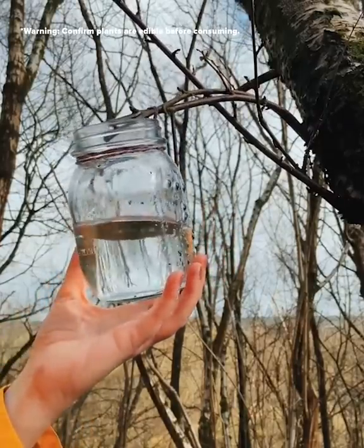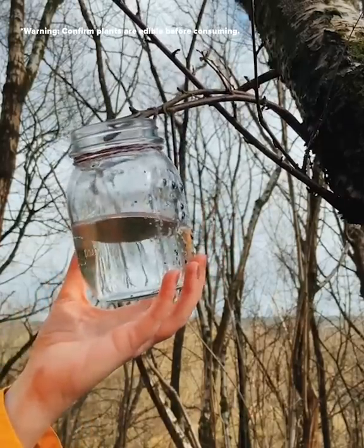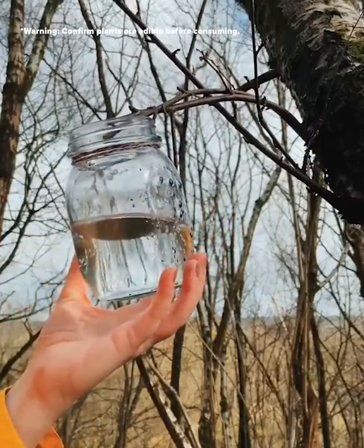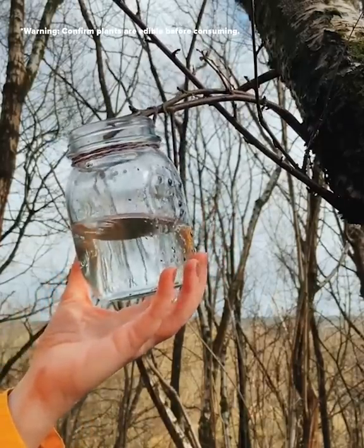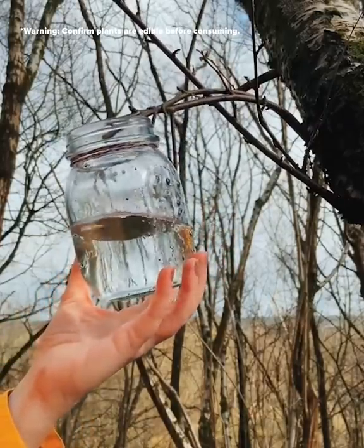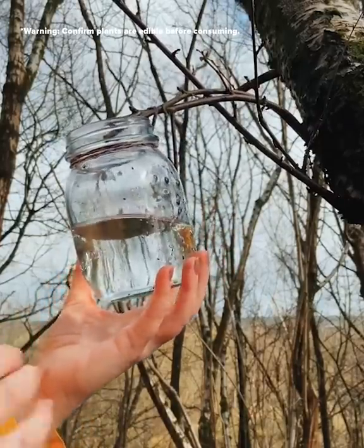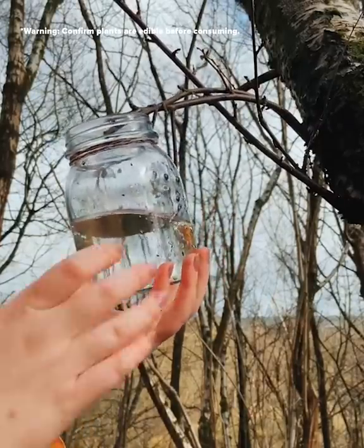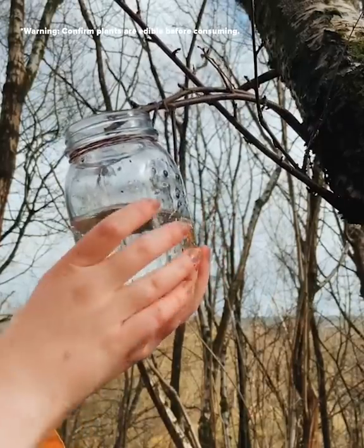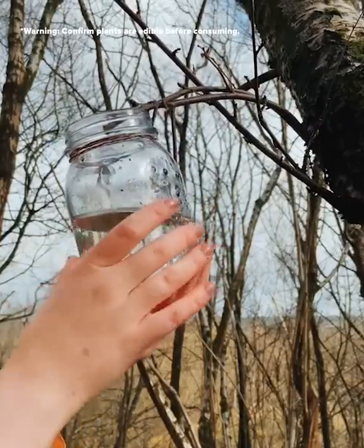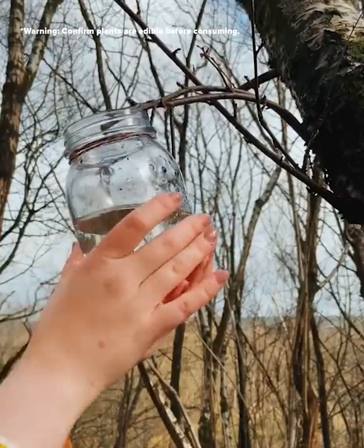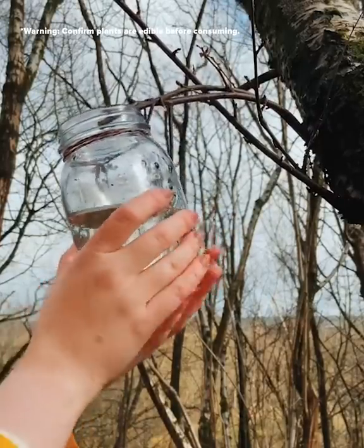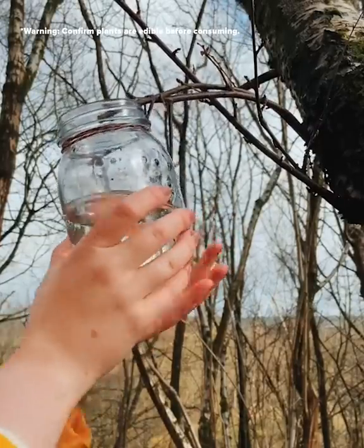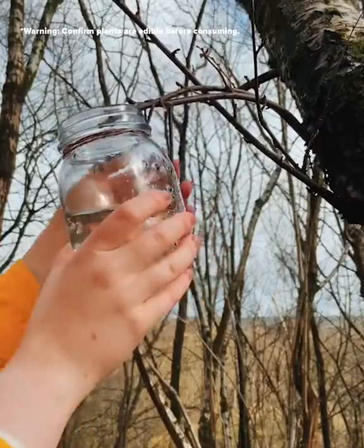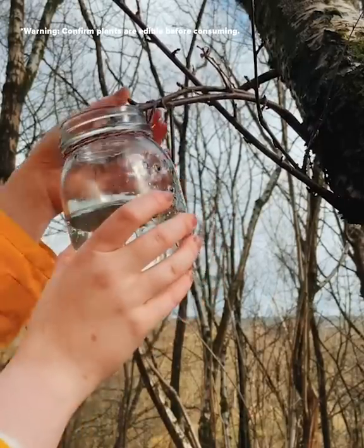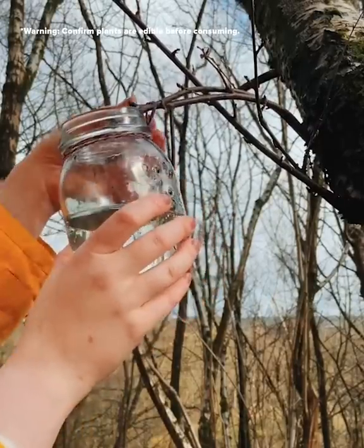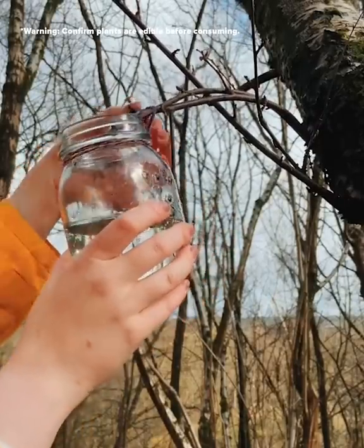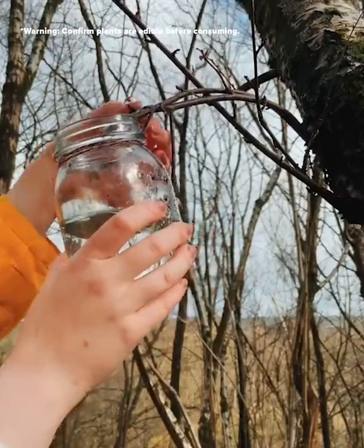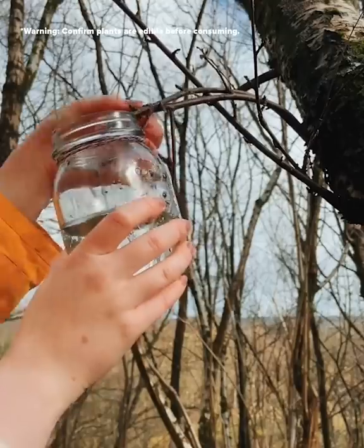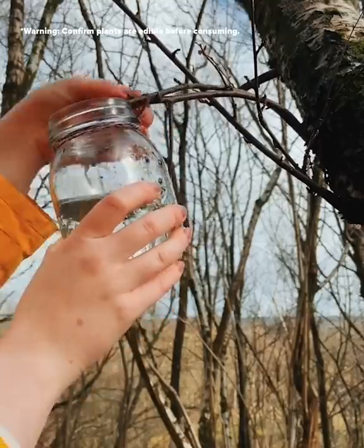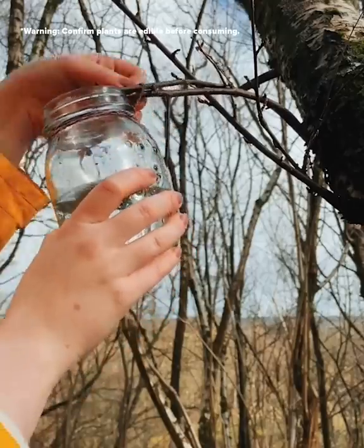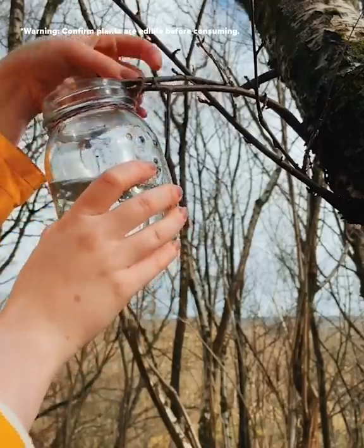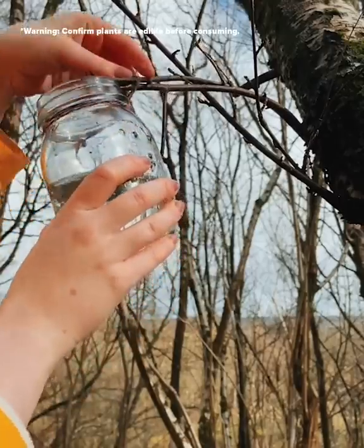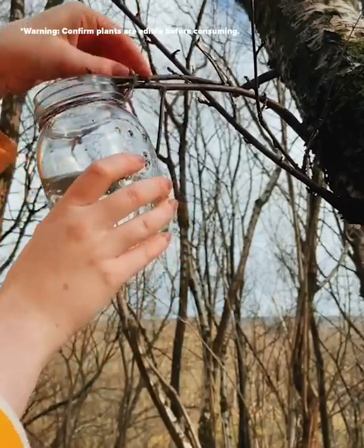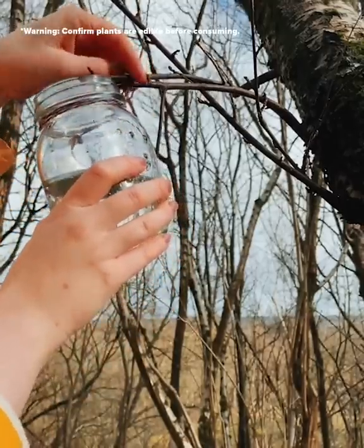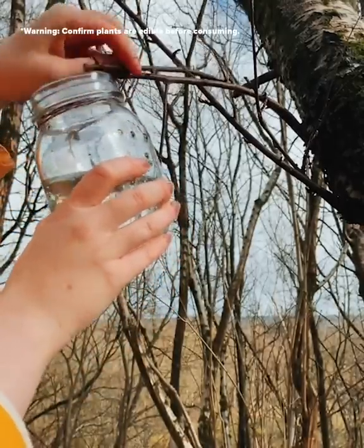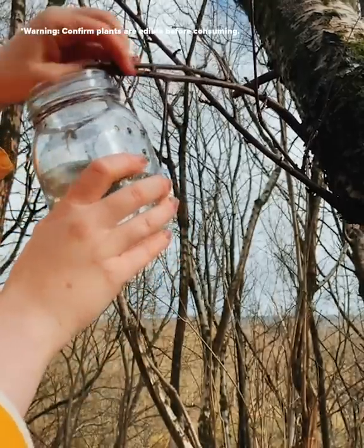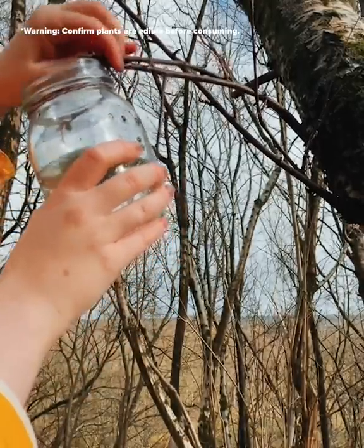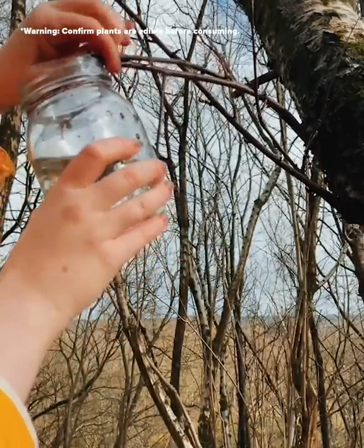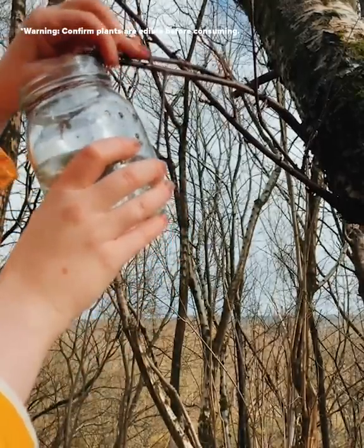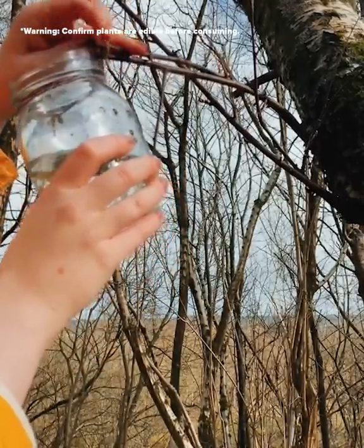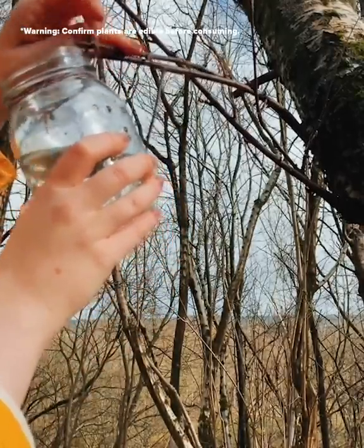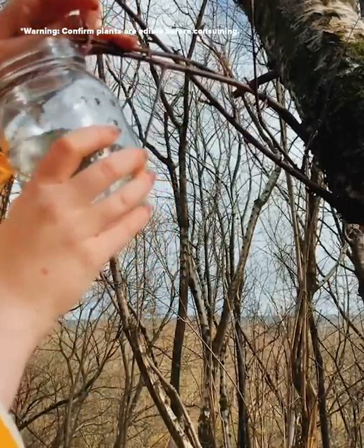Once you're happy with the amount, you can take your container off the branch and give it a taste test.